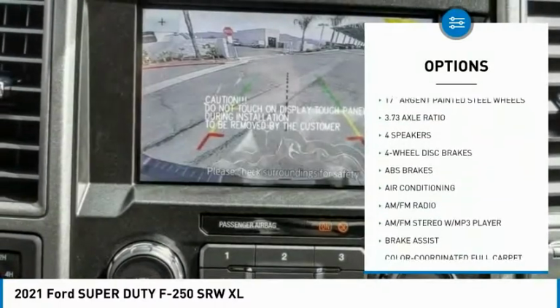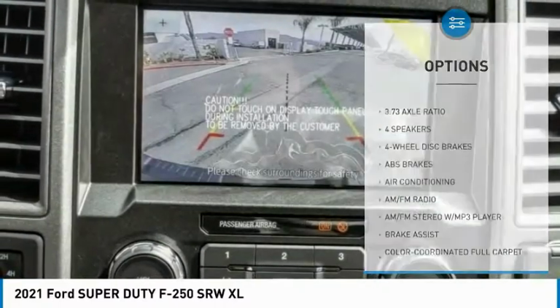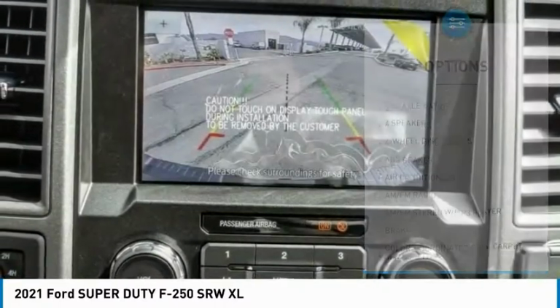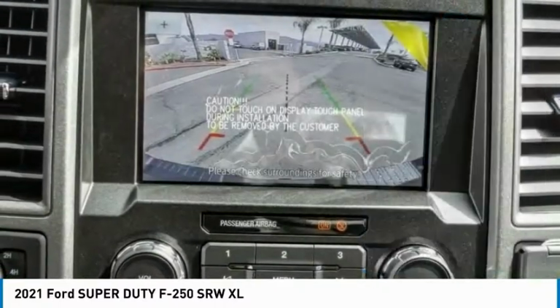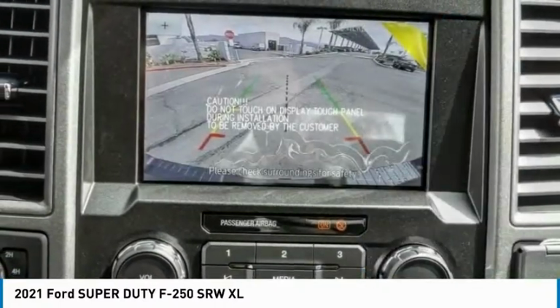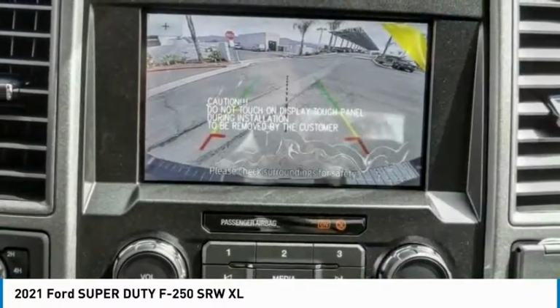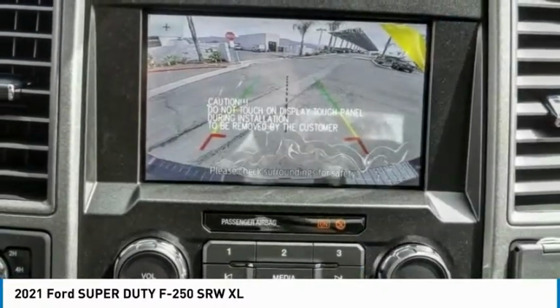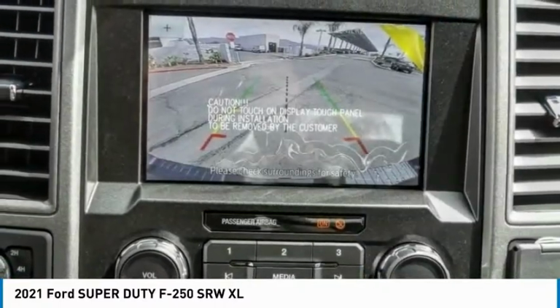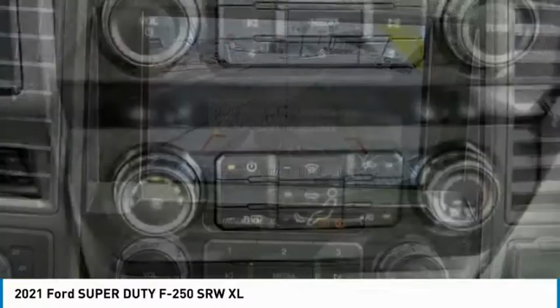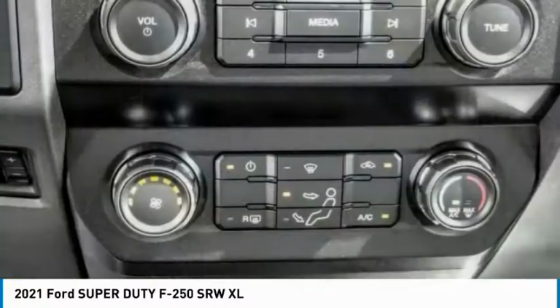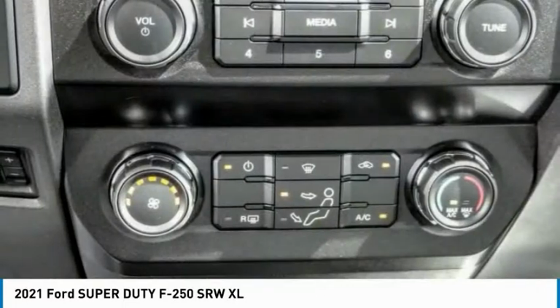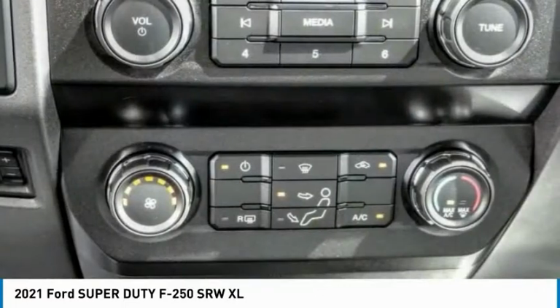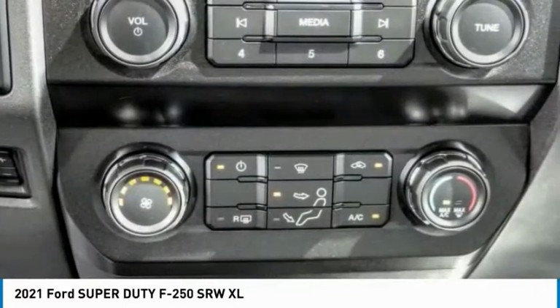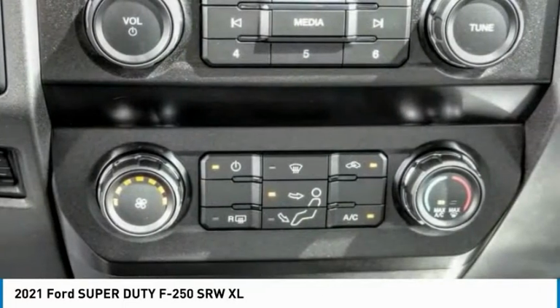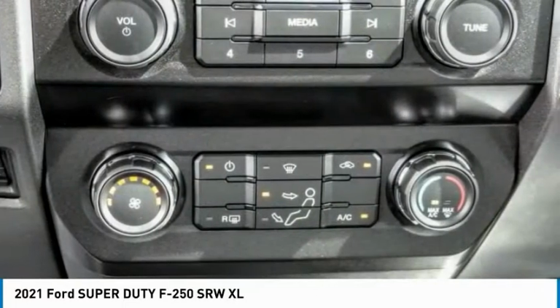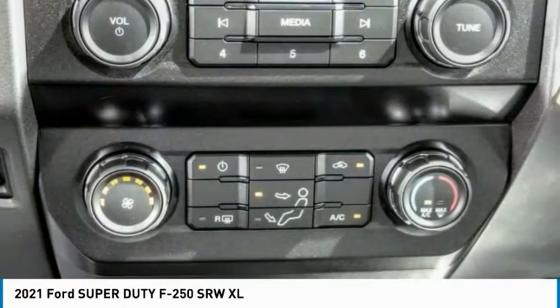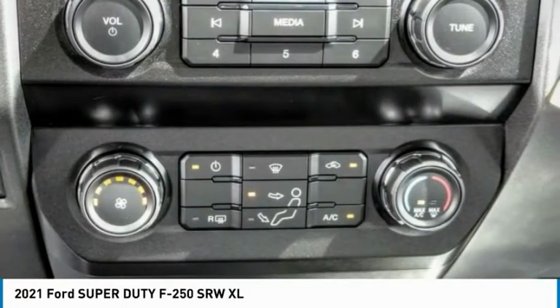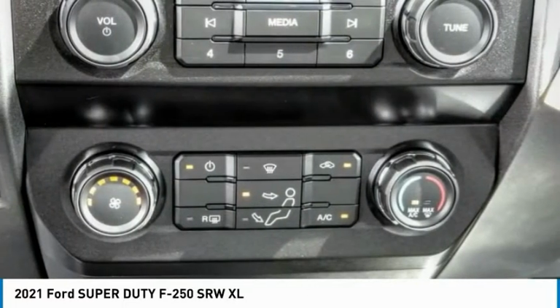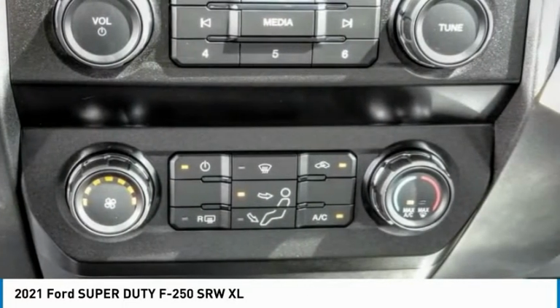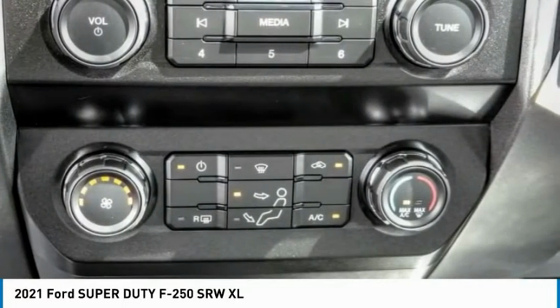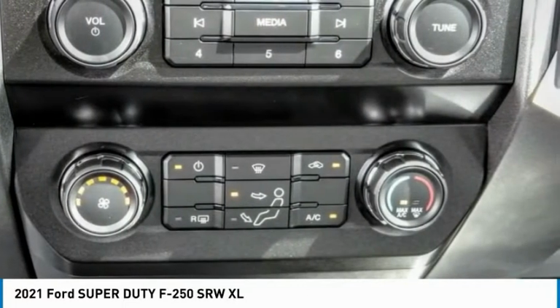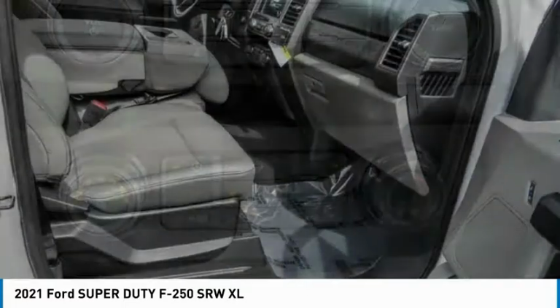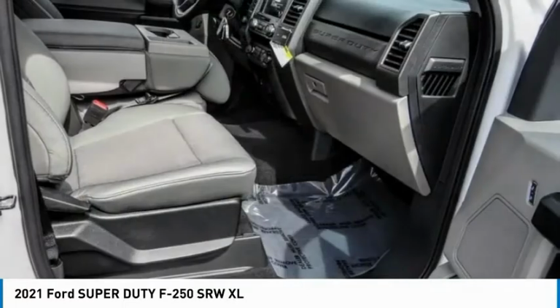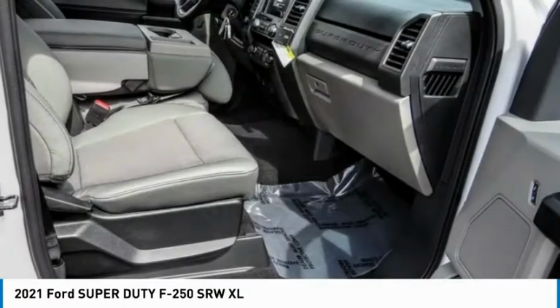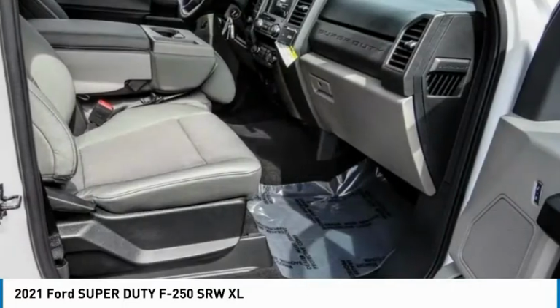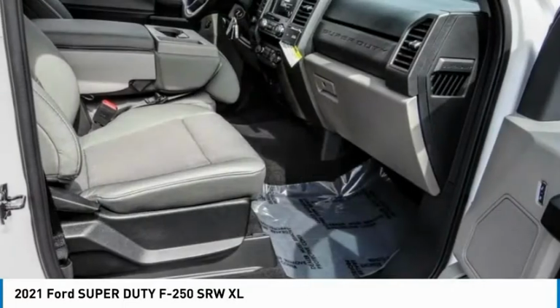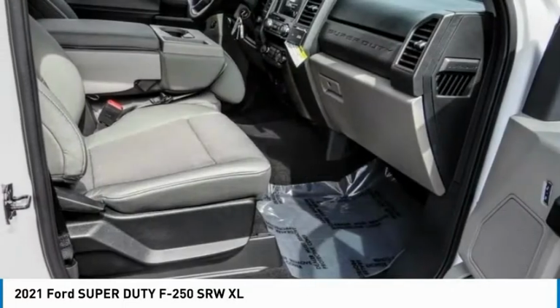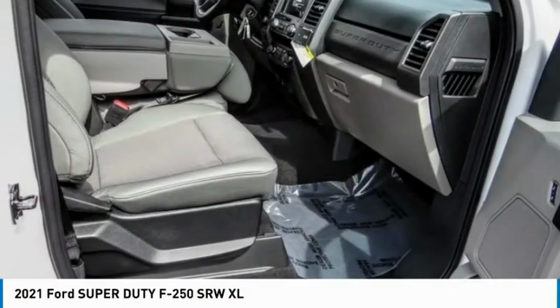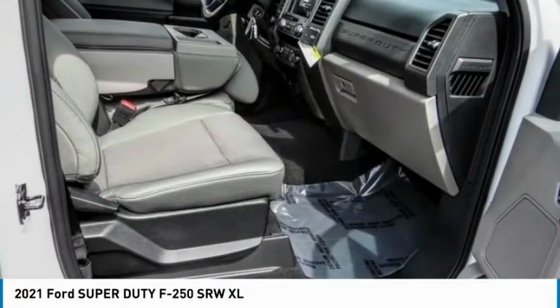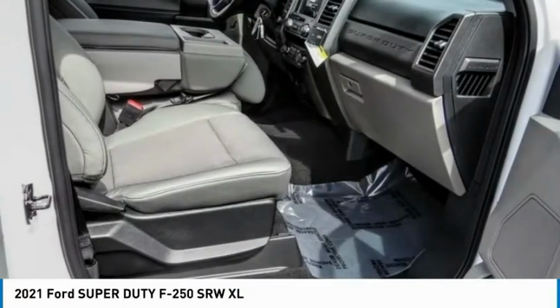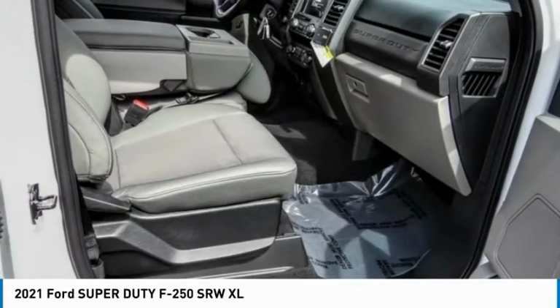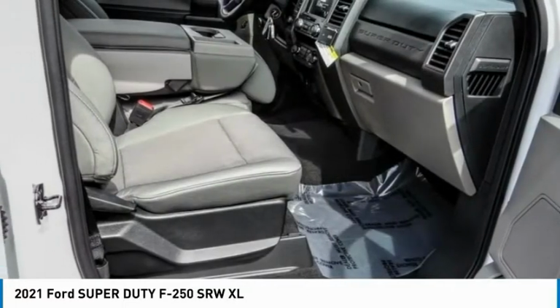Privacy Glass, 4-Wheel Disc Brakes, Power Equipment Group, Low Tire Pressure Warning. Come take a test drive today.